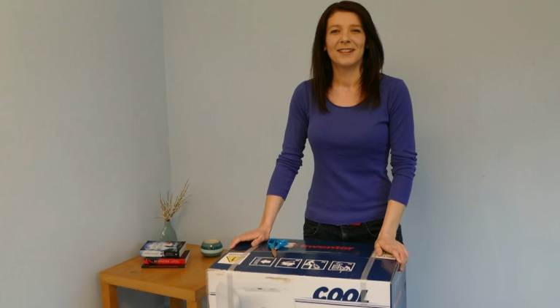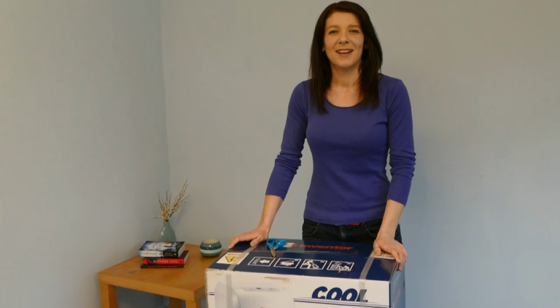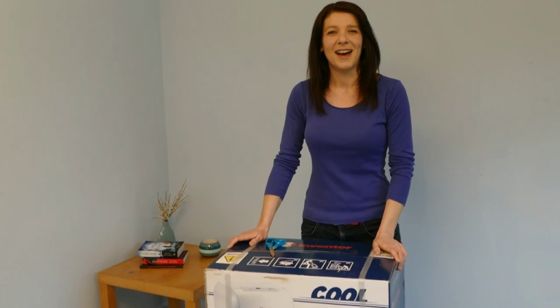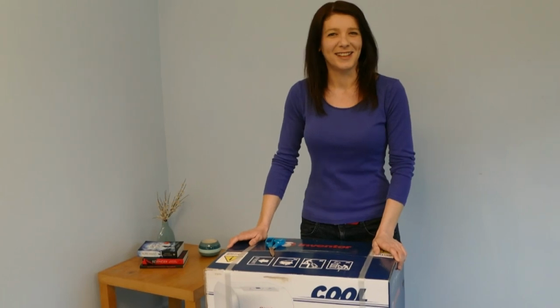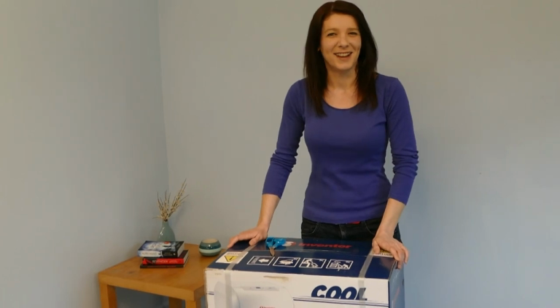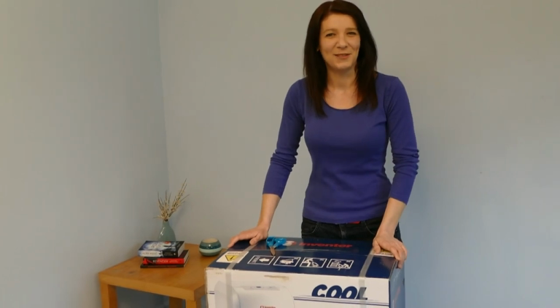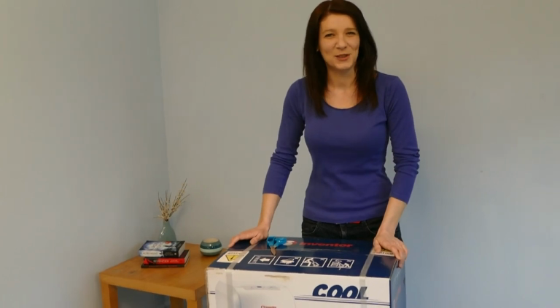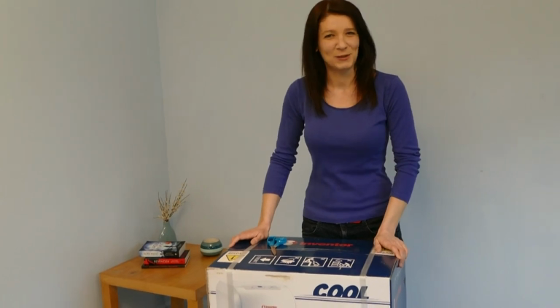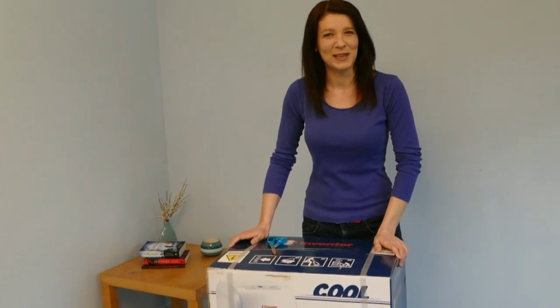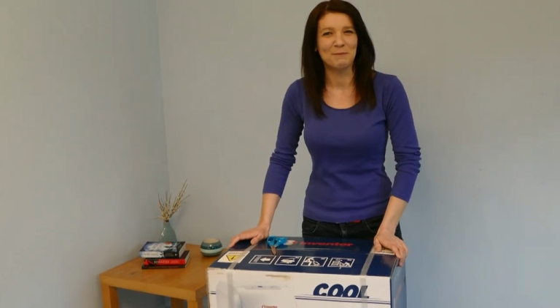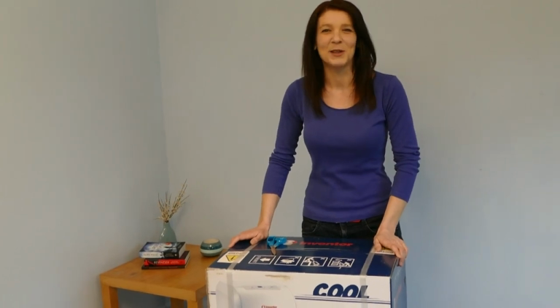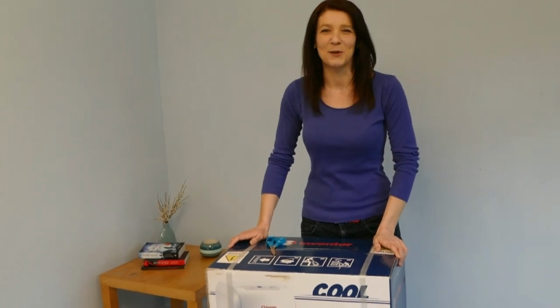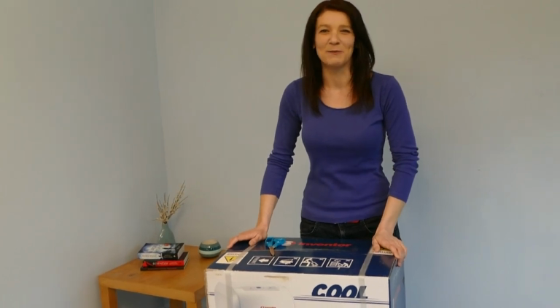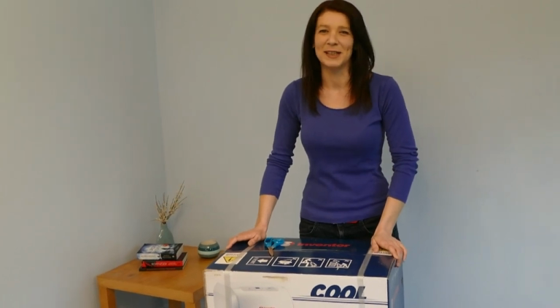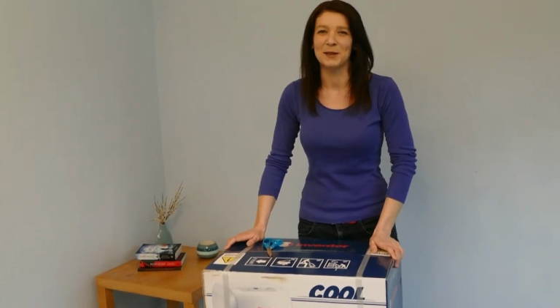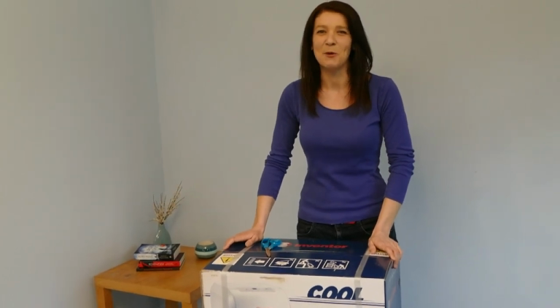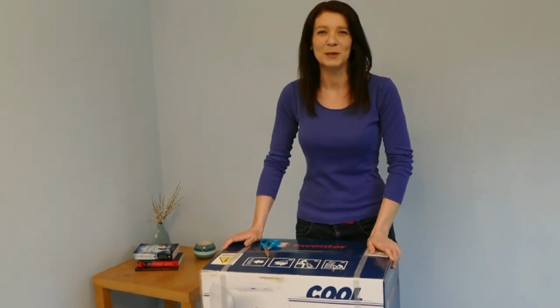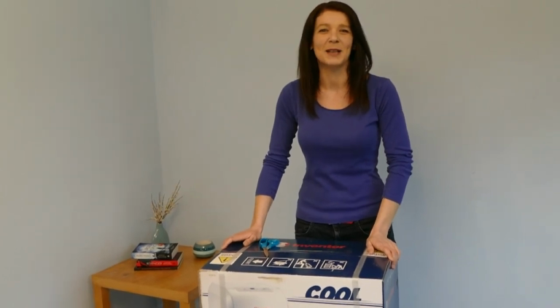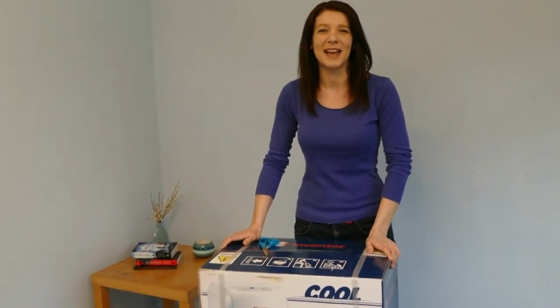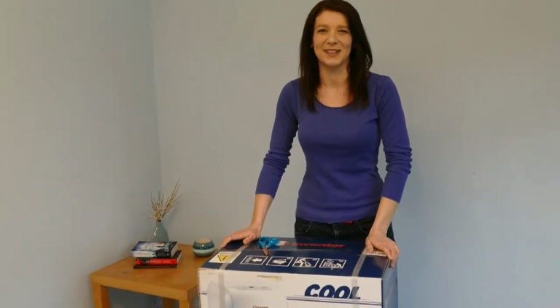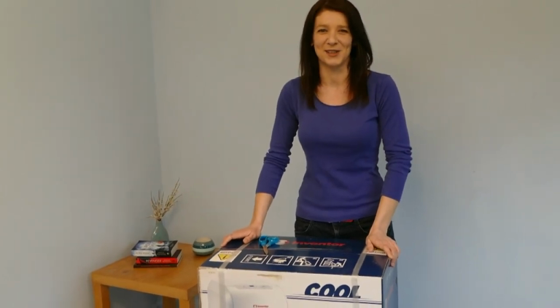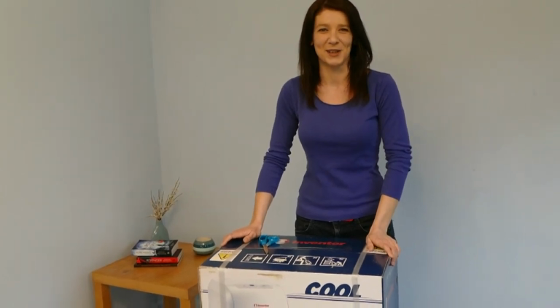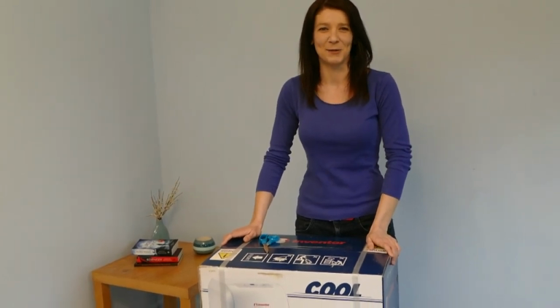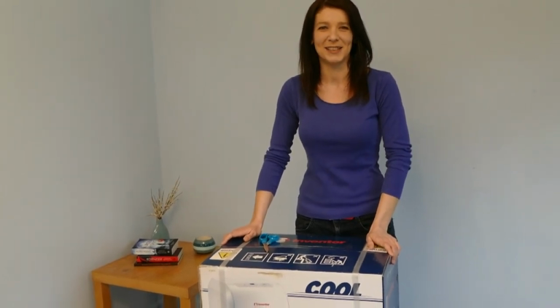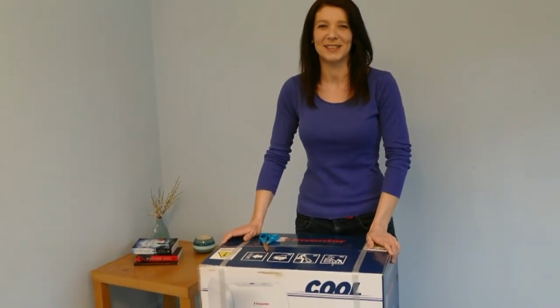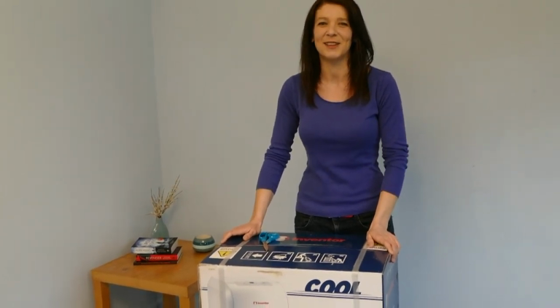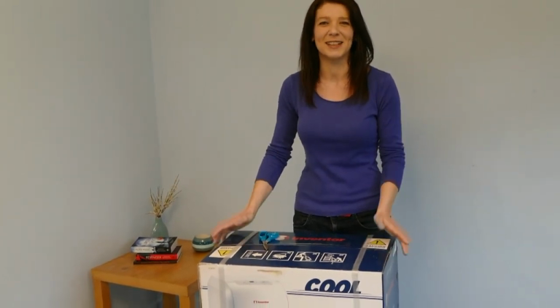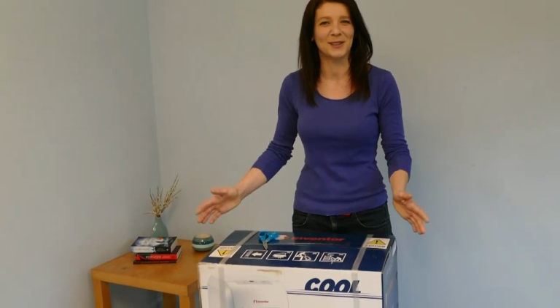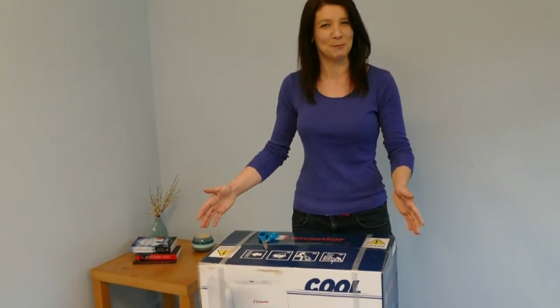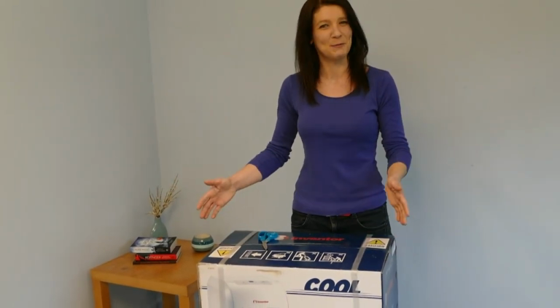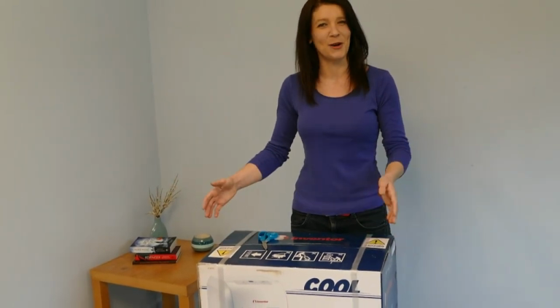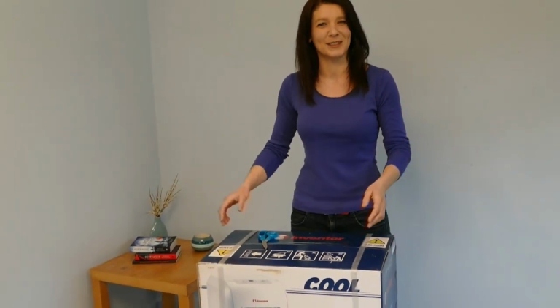Hi, I've just received my new Inventor Portable Air Conditioner Unit, so let's open the box!